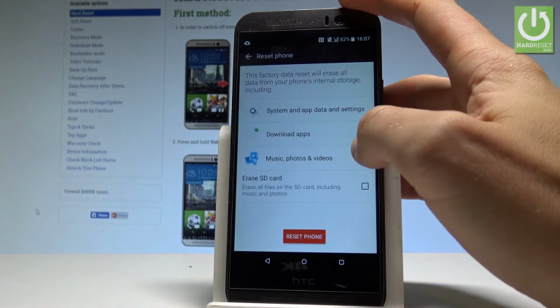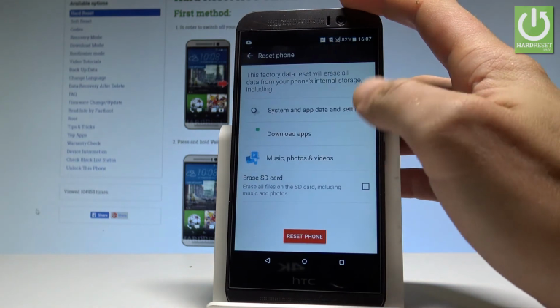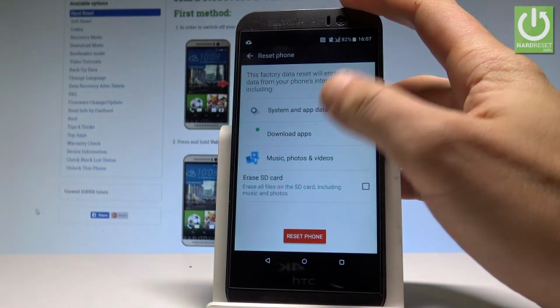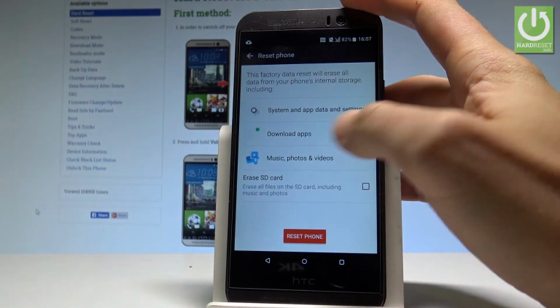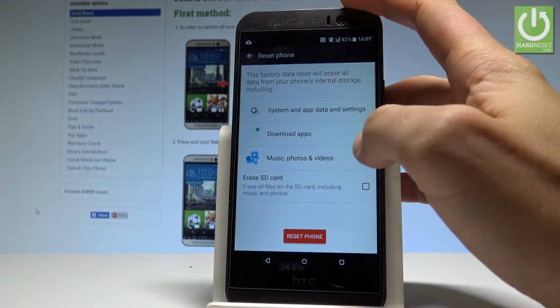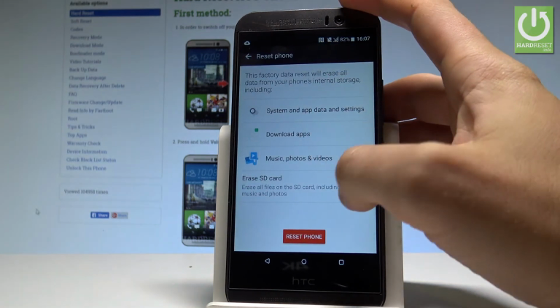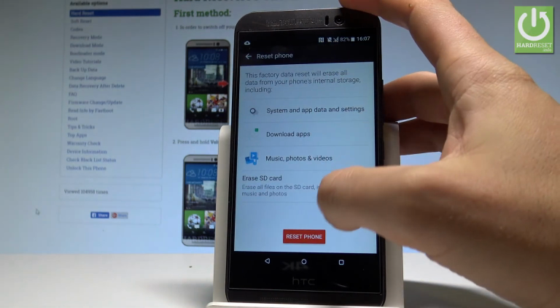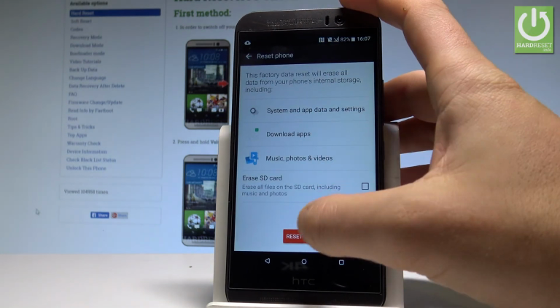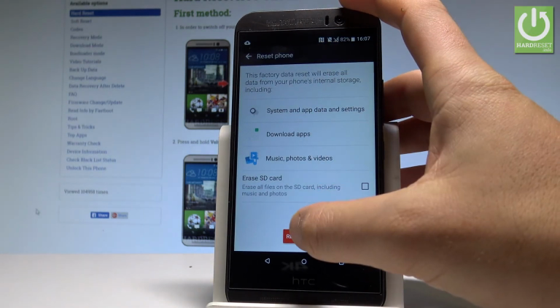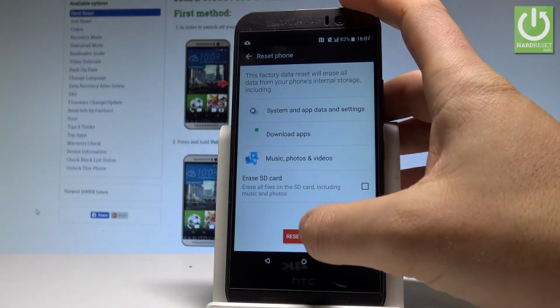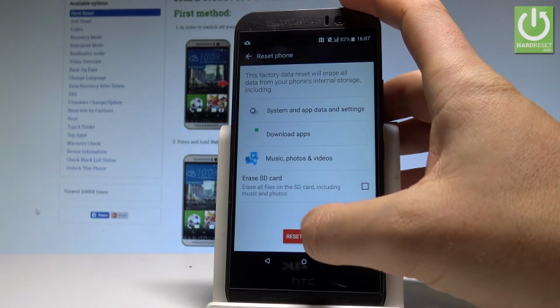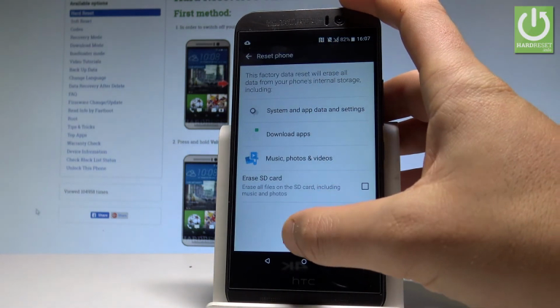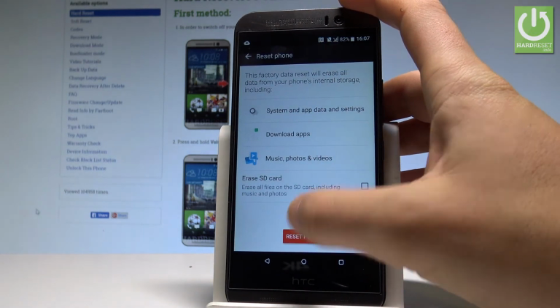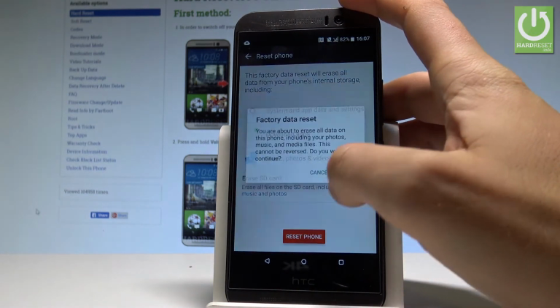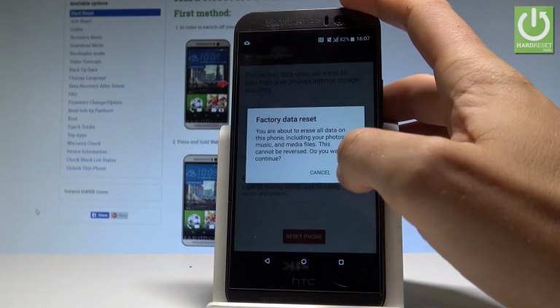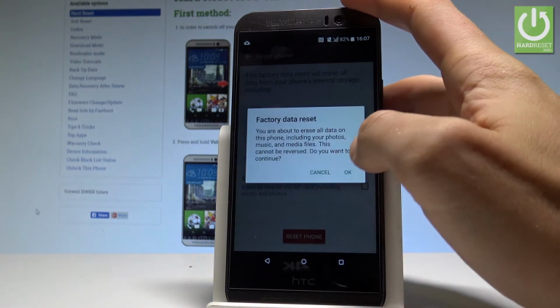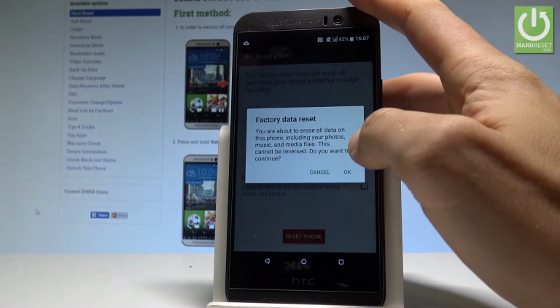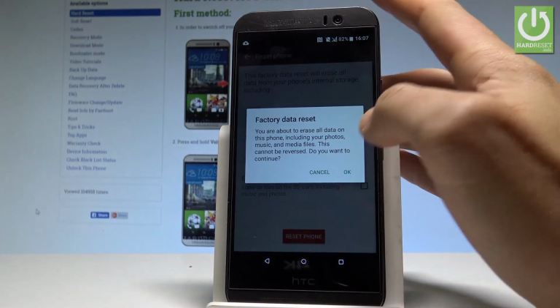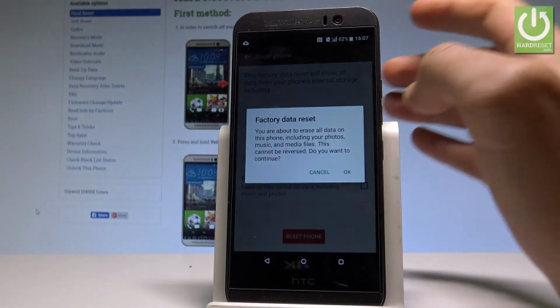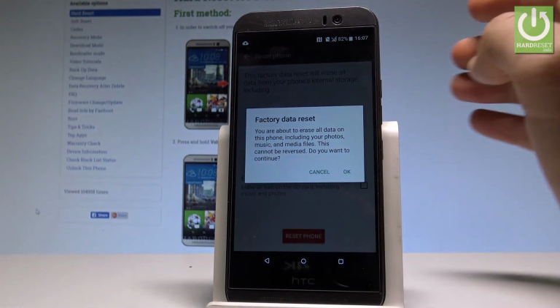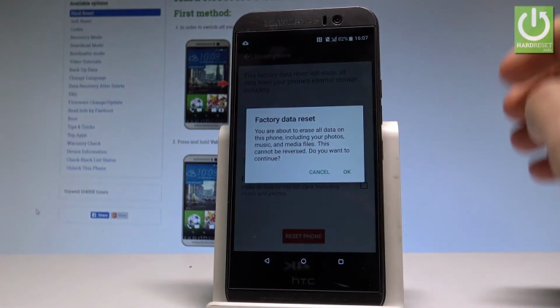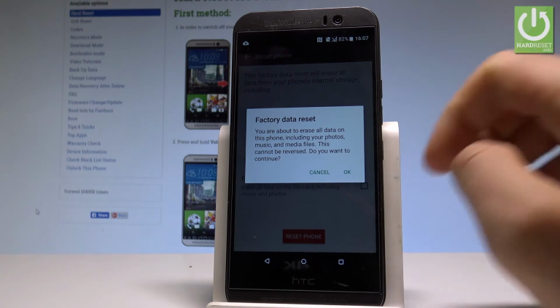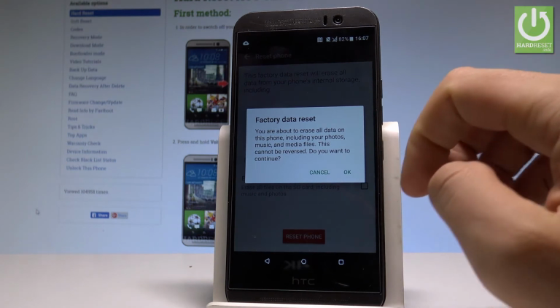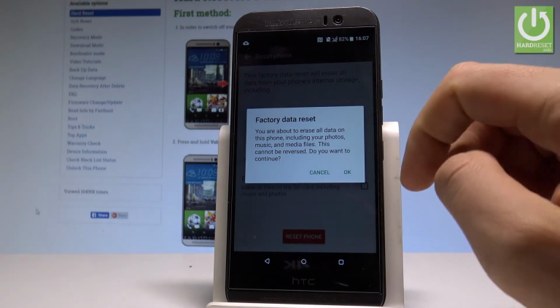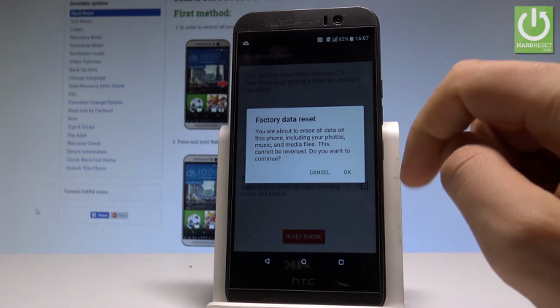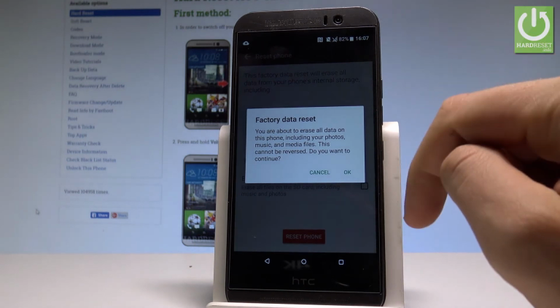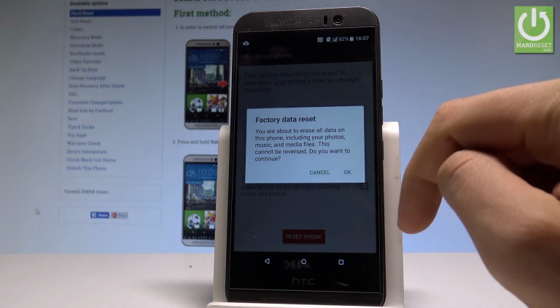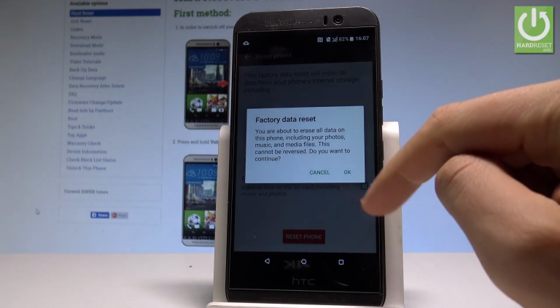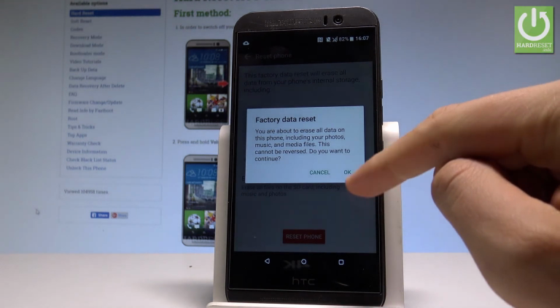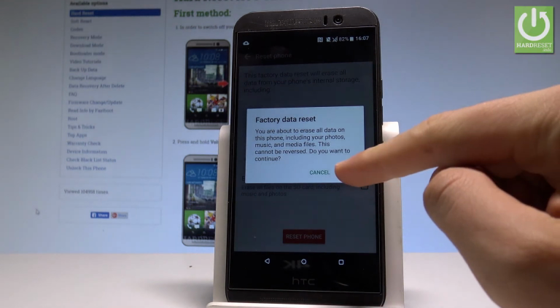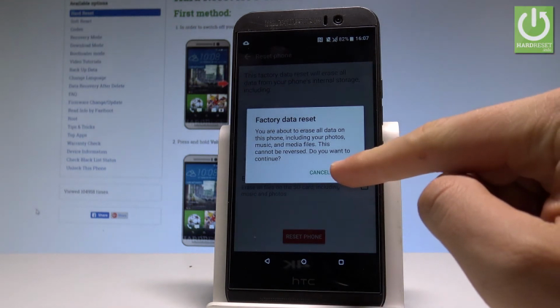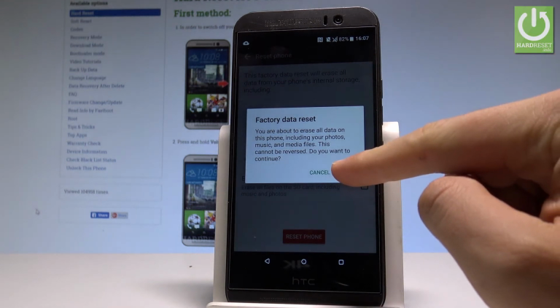Read the information and choose reset phone again. In order to begin the hard reset operation, let's tap OK.